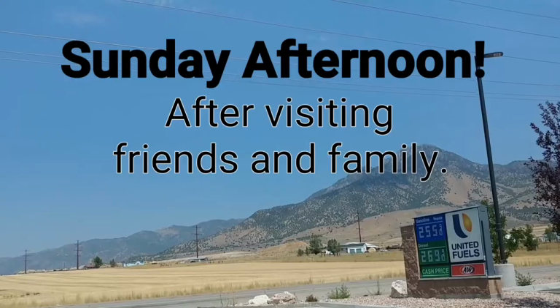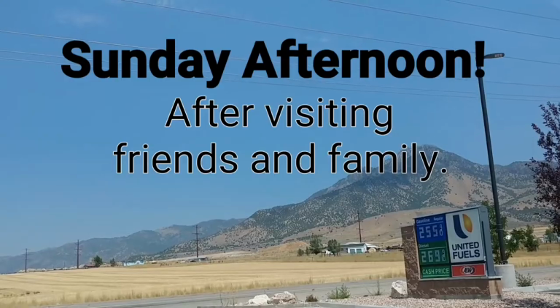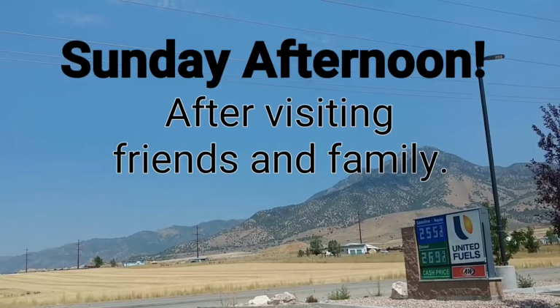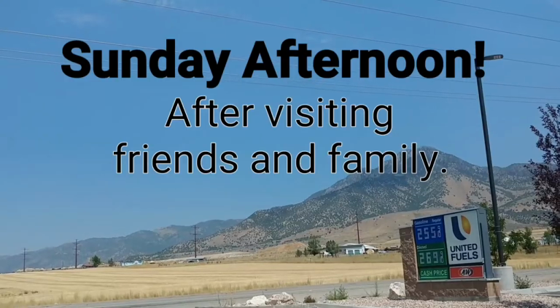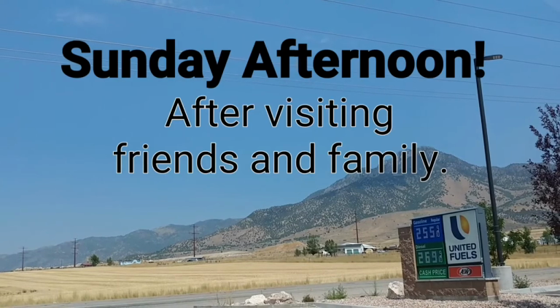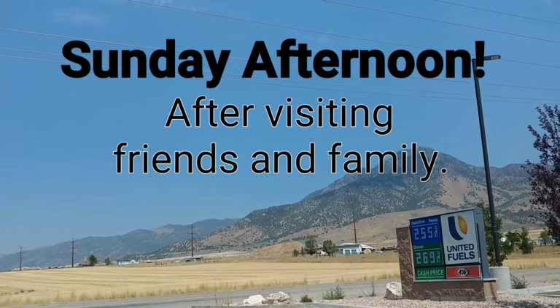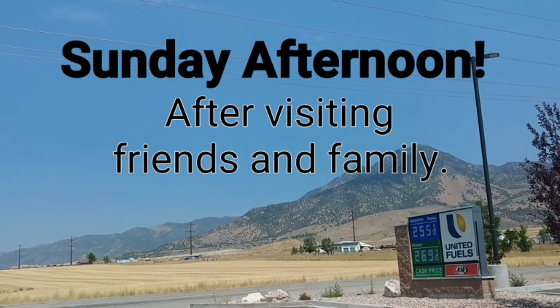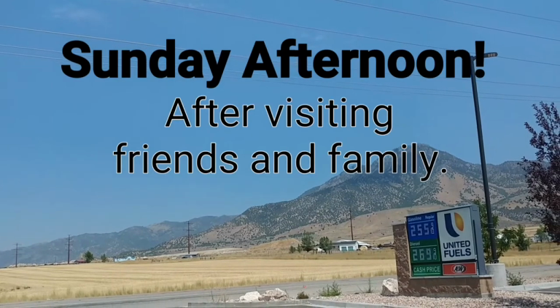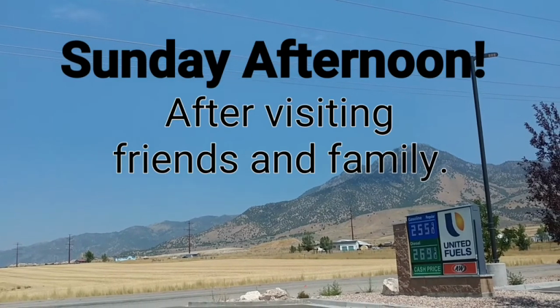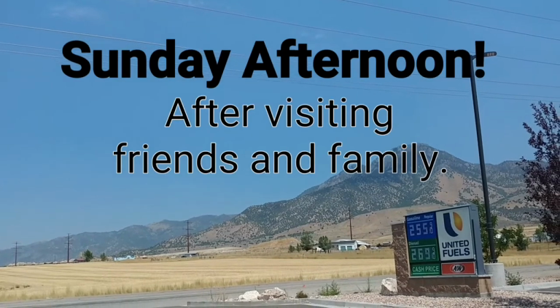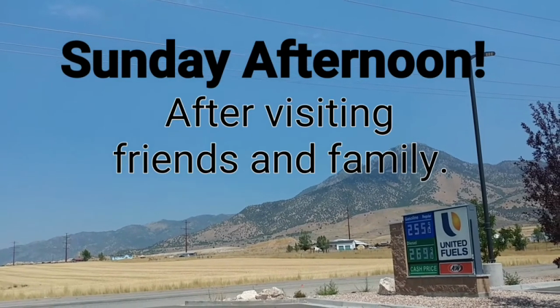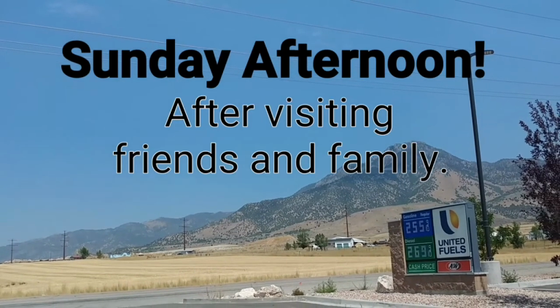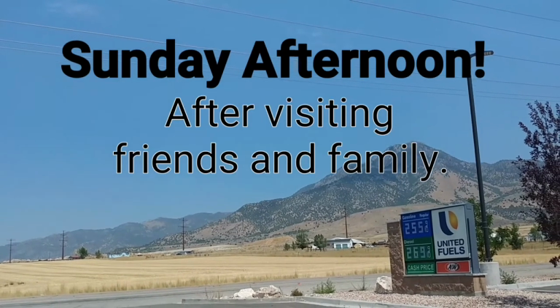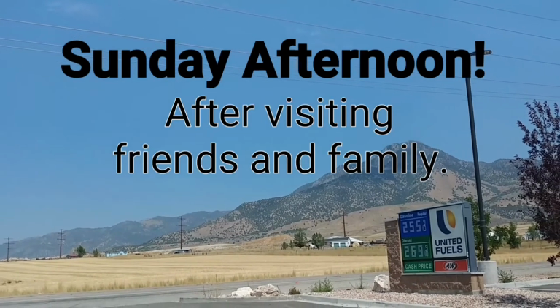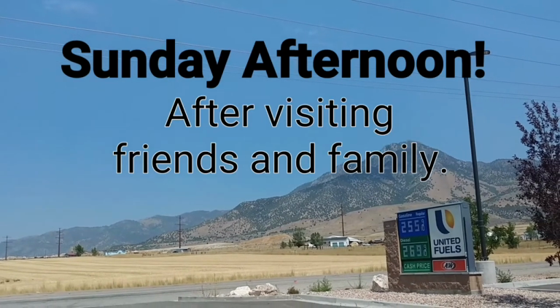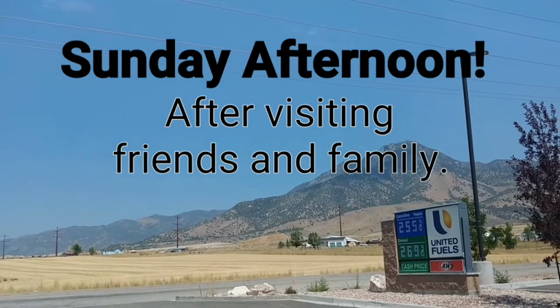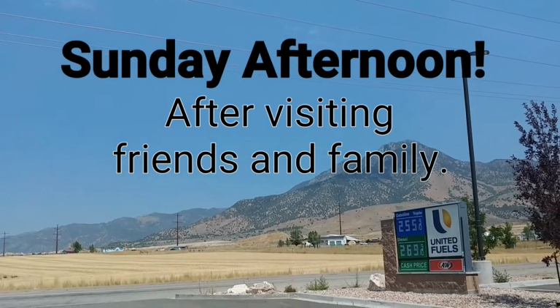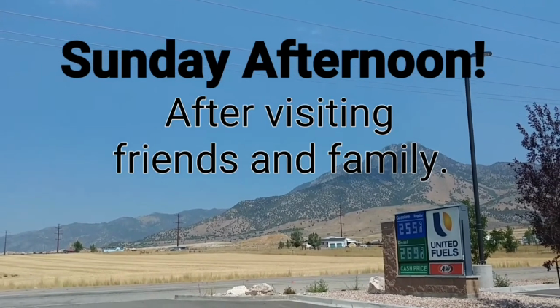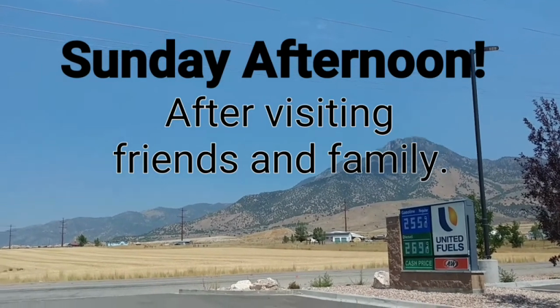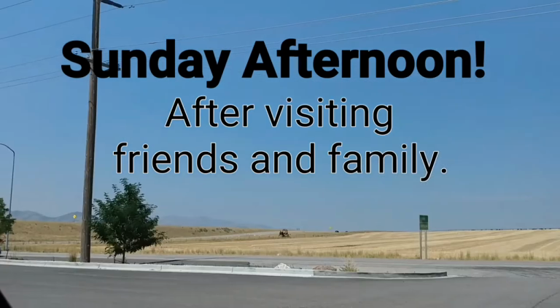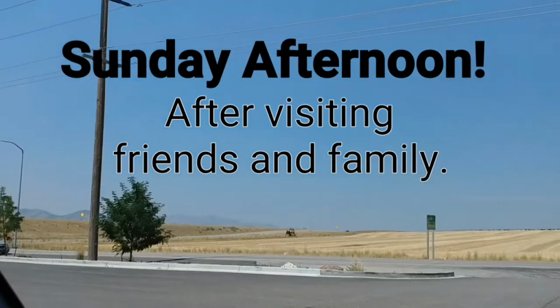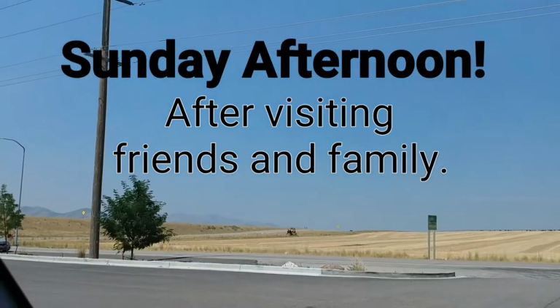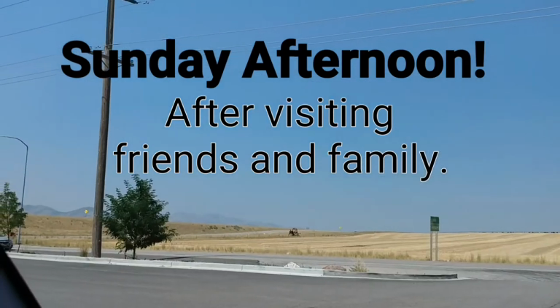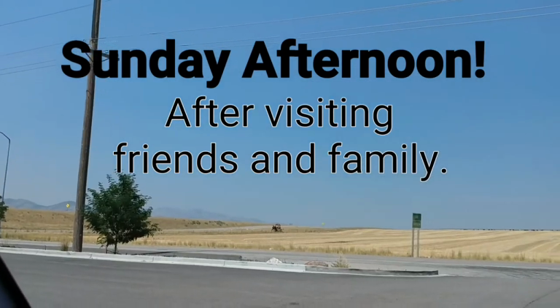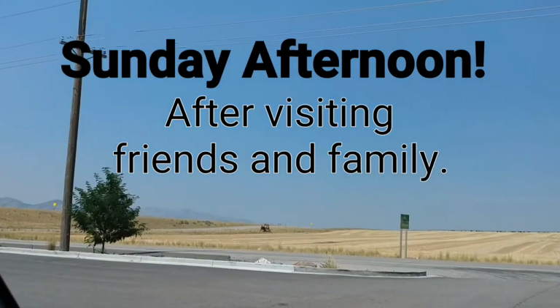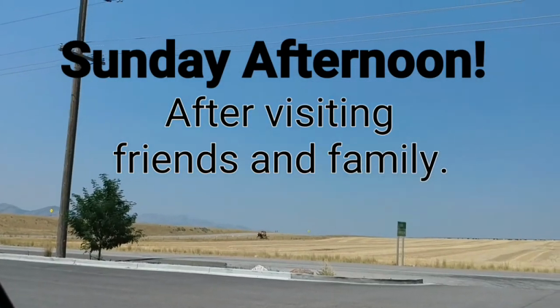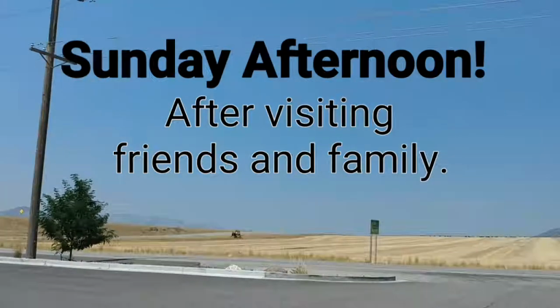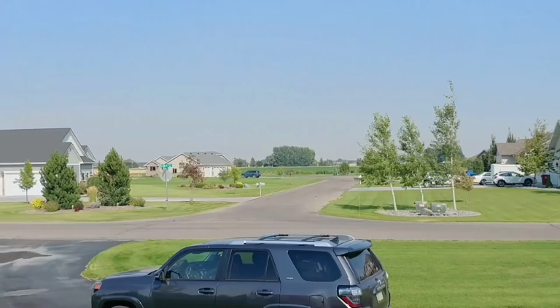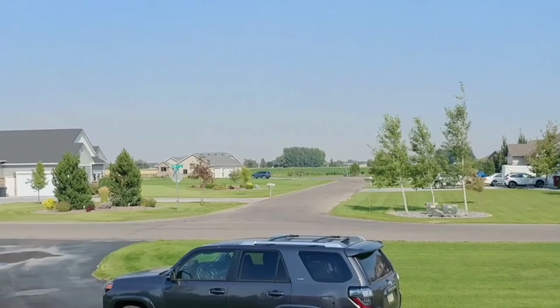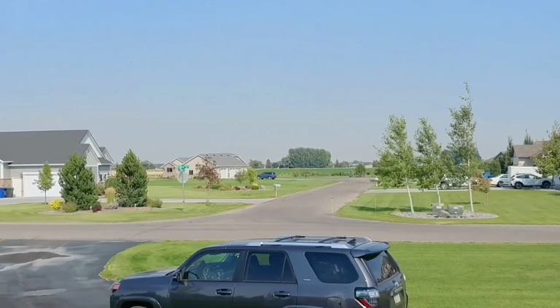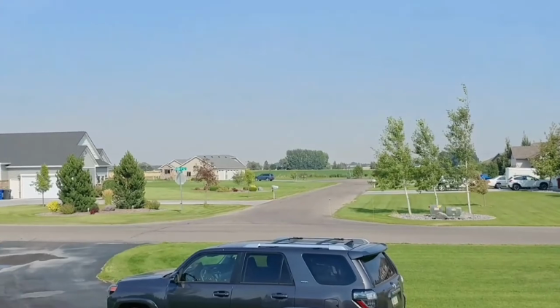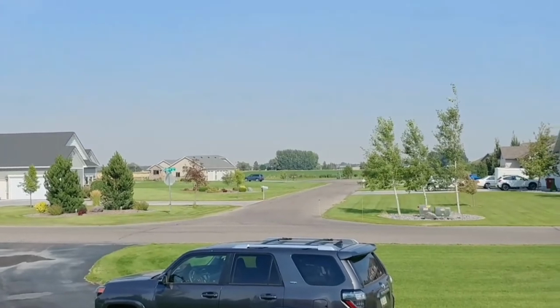Here we are in Plymouth, Utah, almost to Idaho. Traffic is heavy.